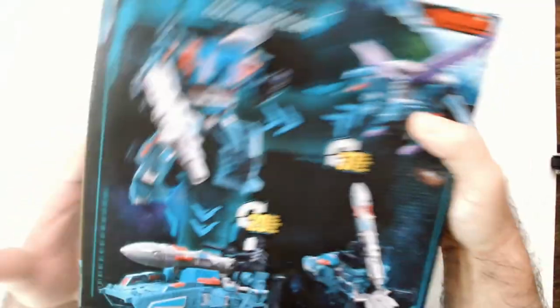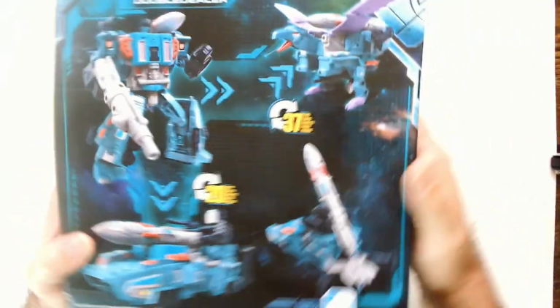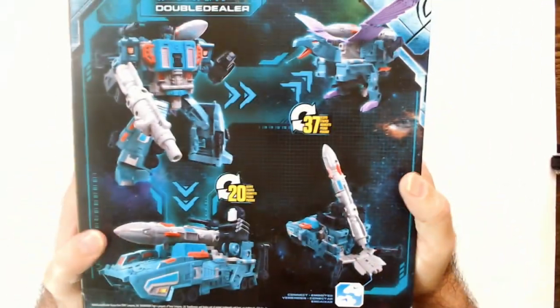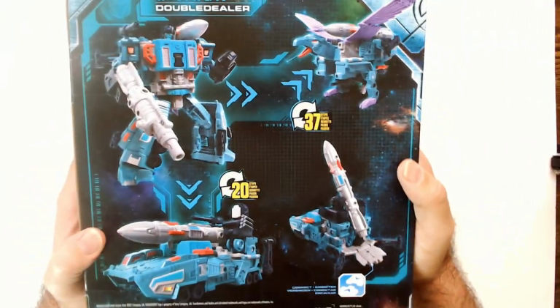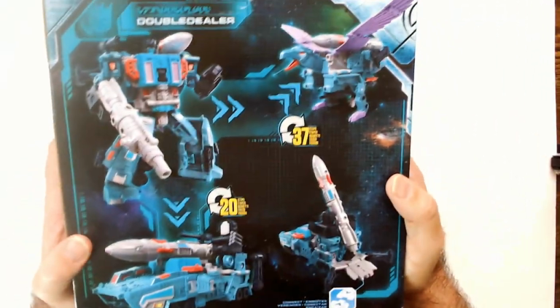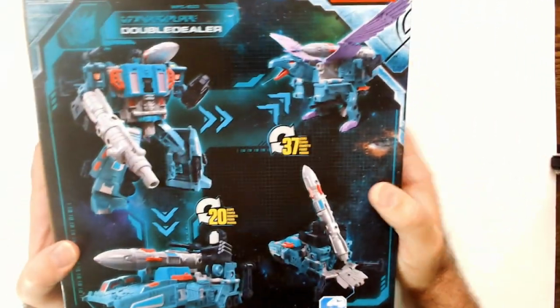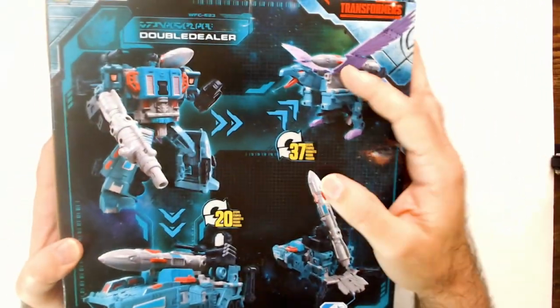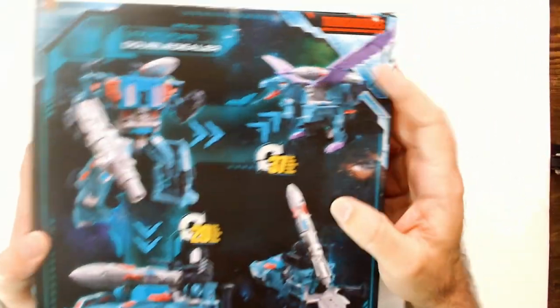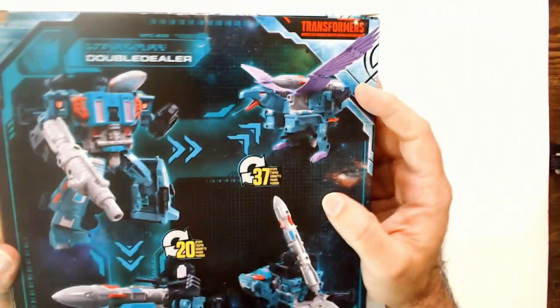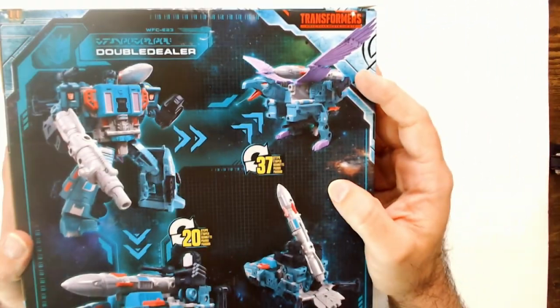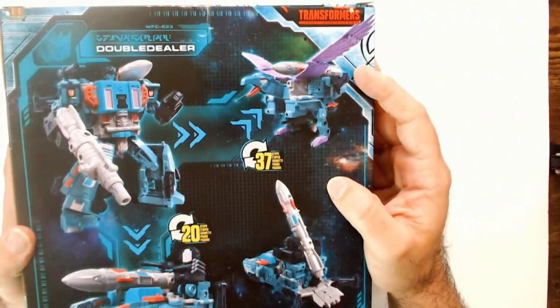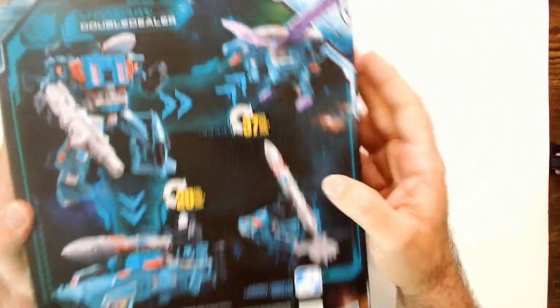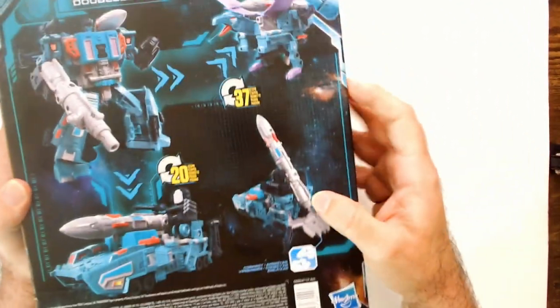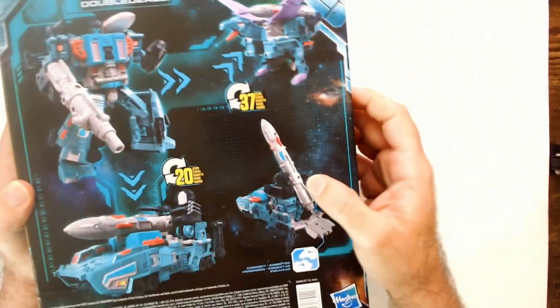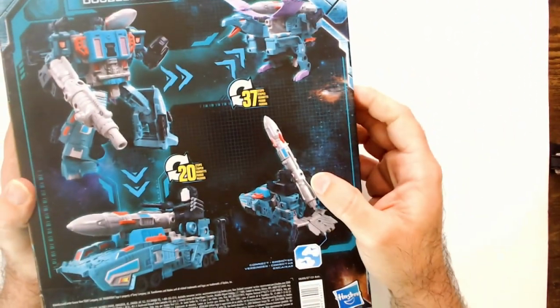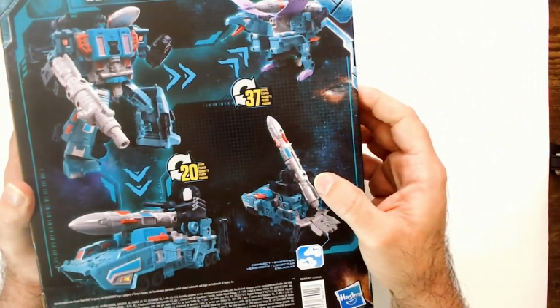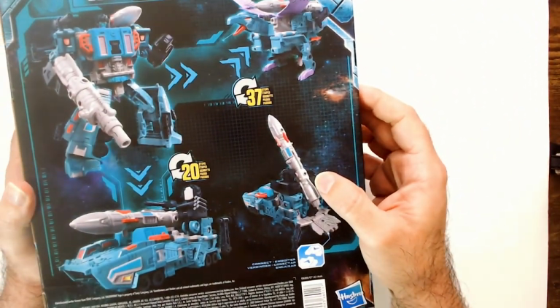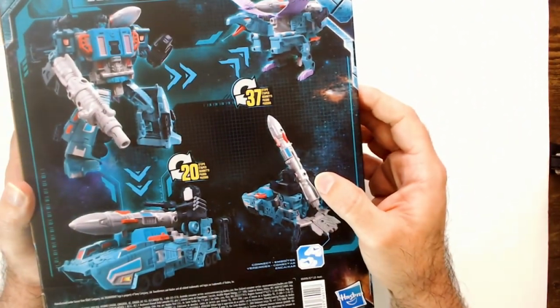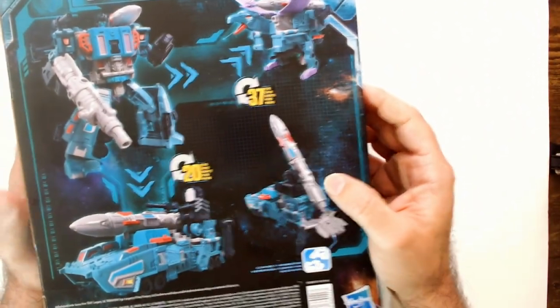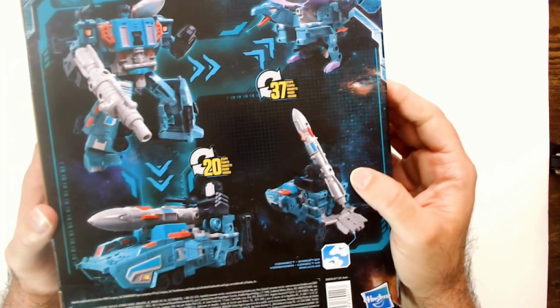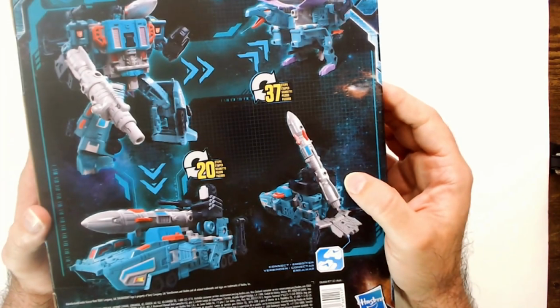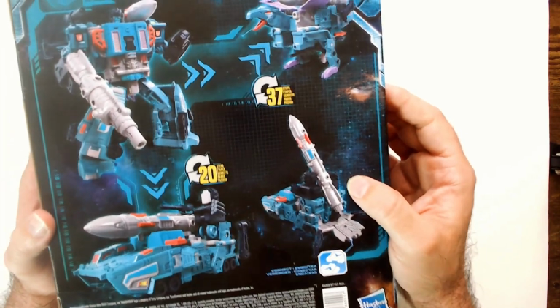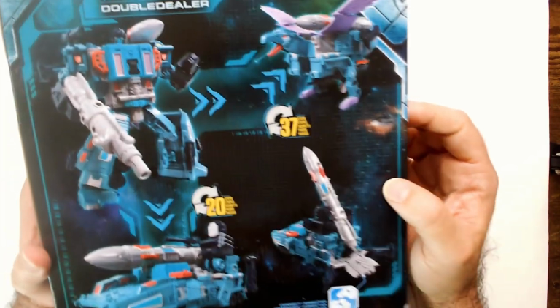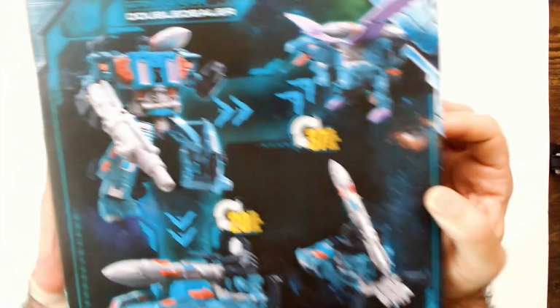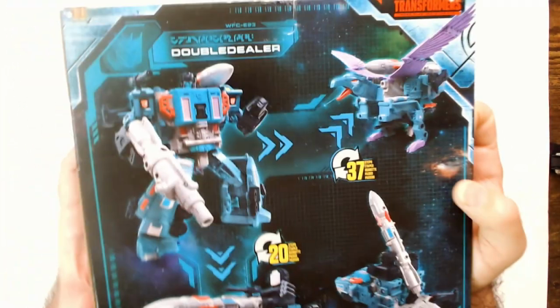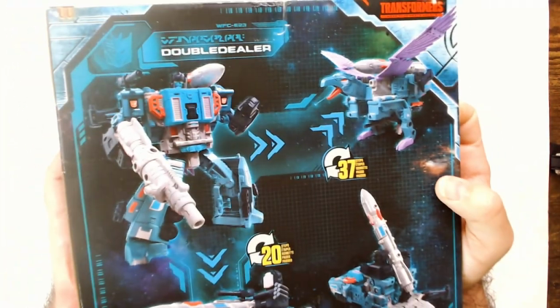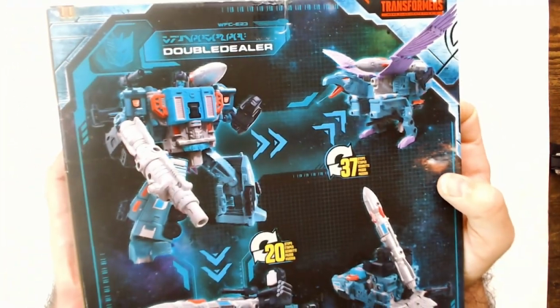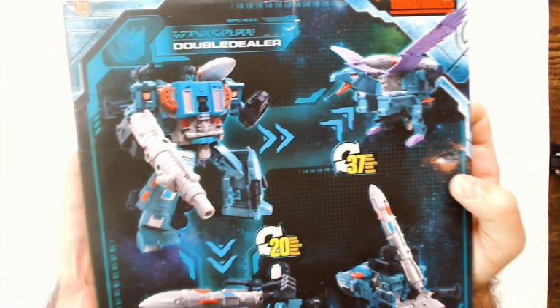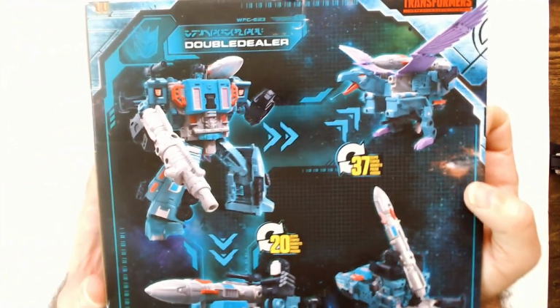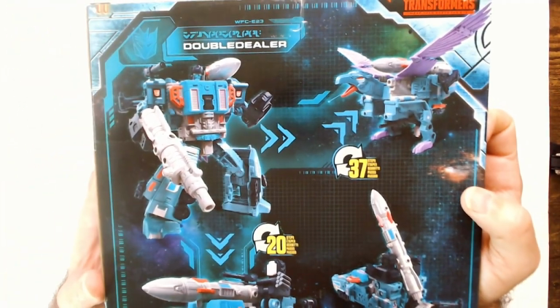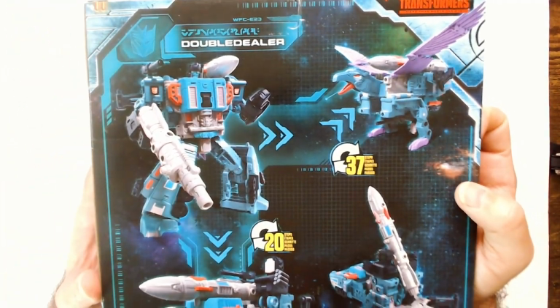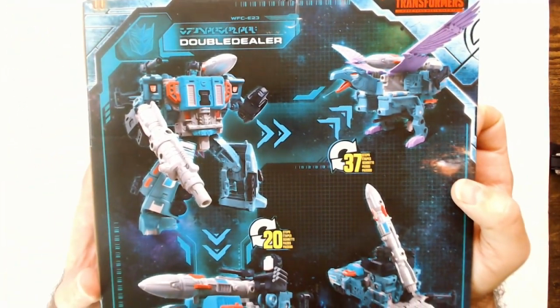Double Dealer transforms into this eagle thing and a missile launcher. It does look pretty cool in robot form.